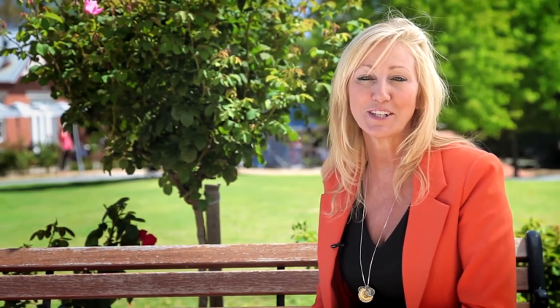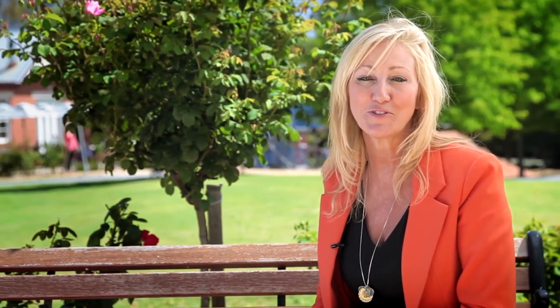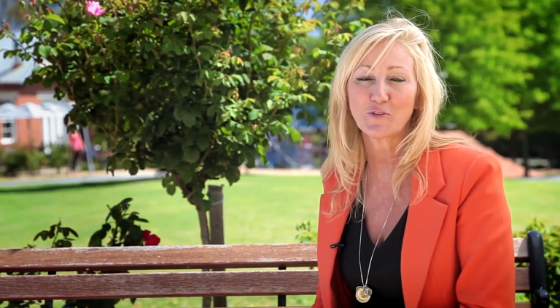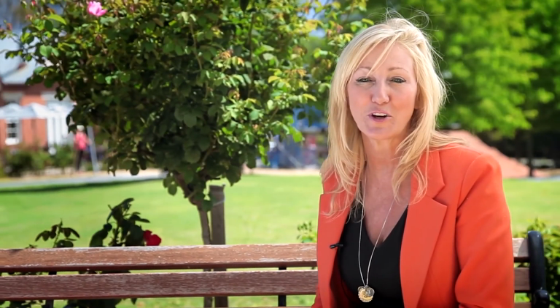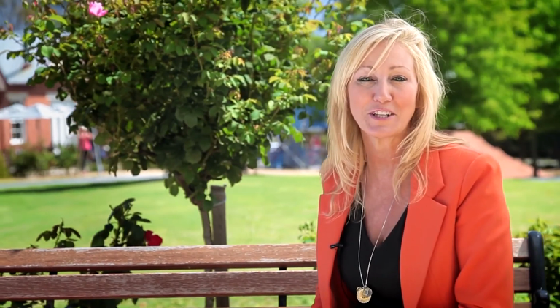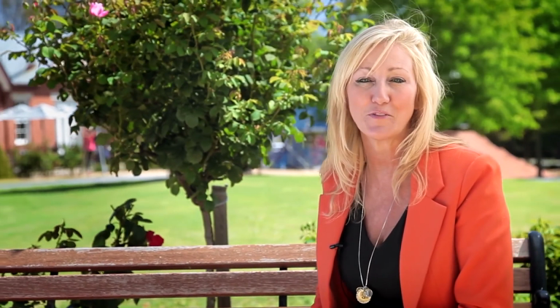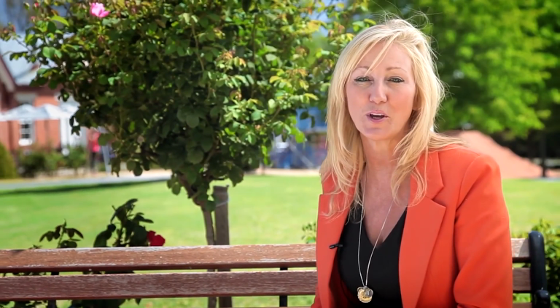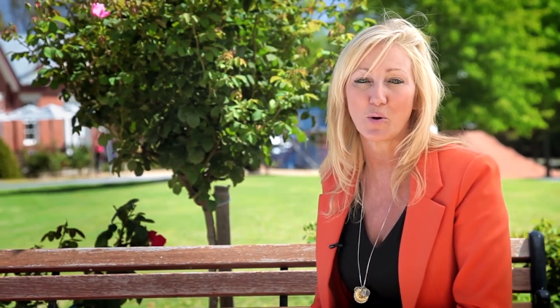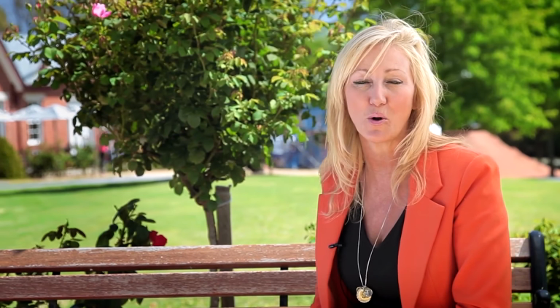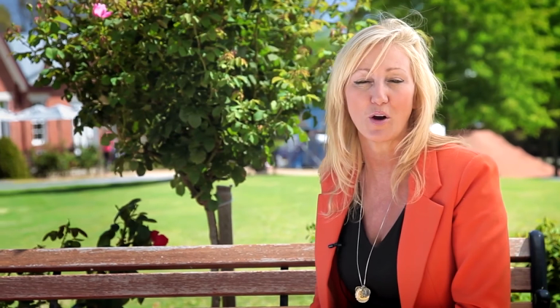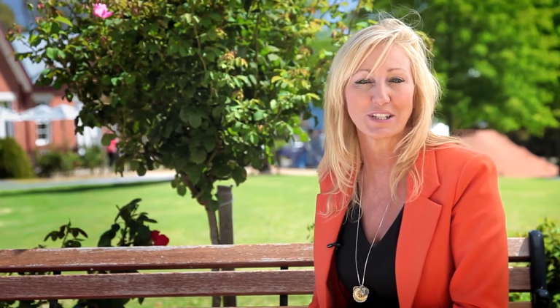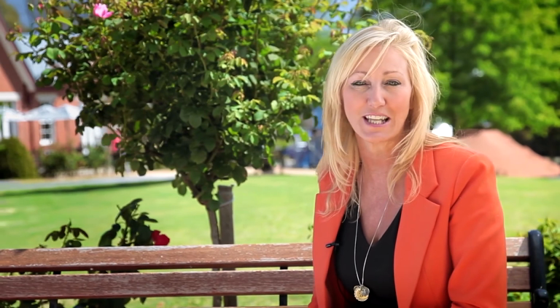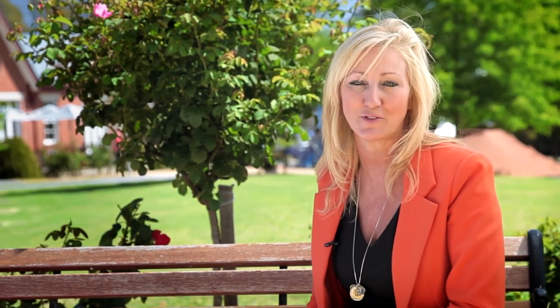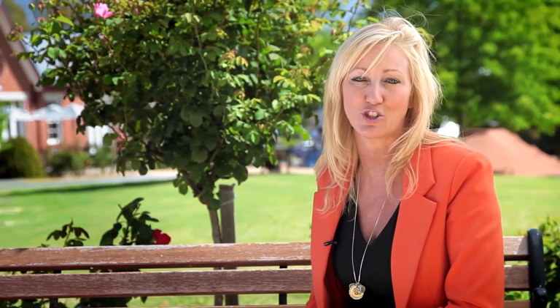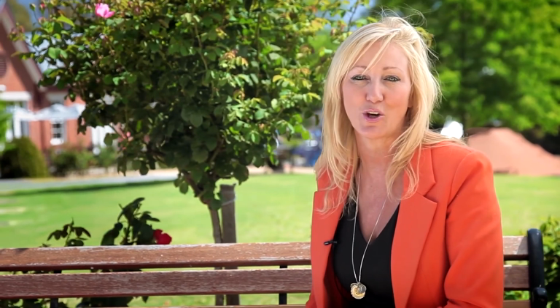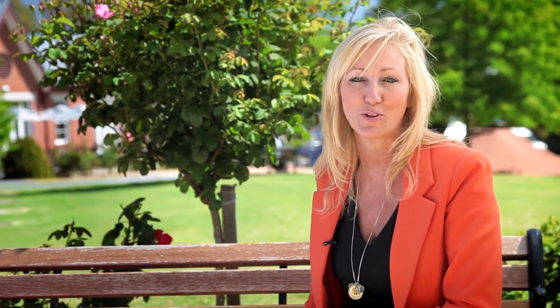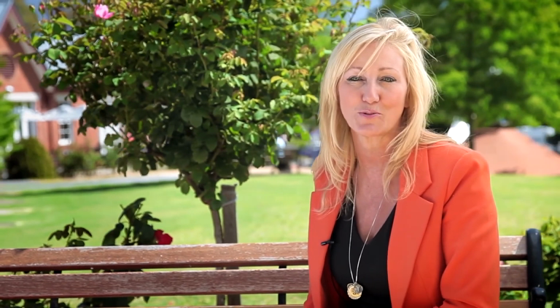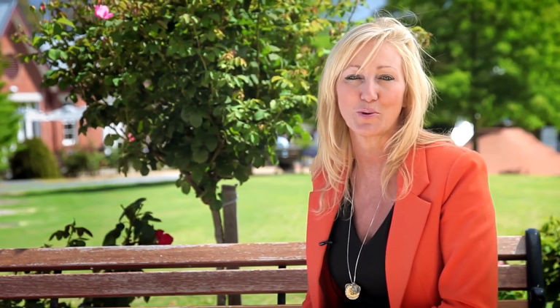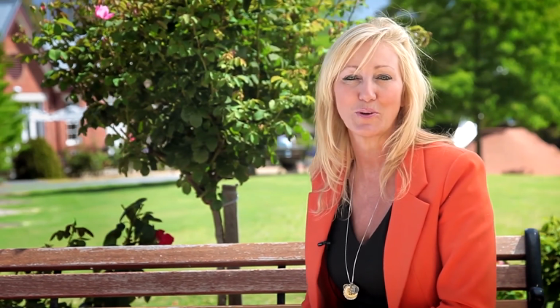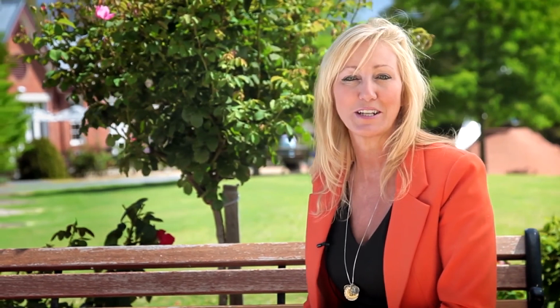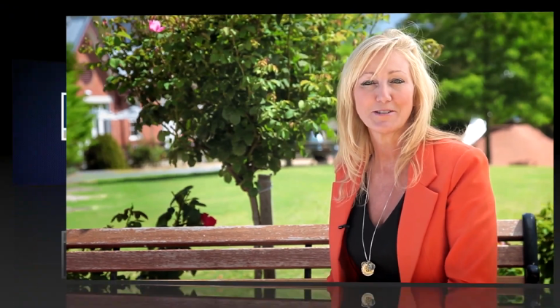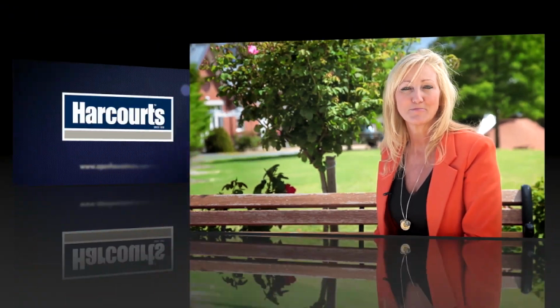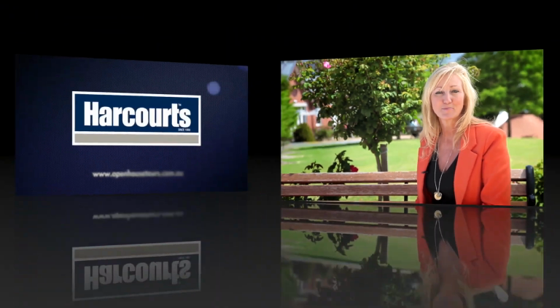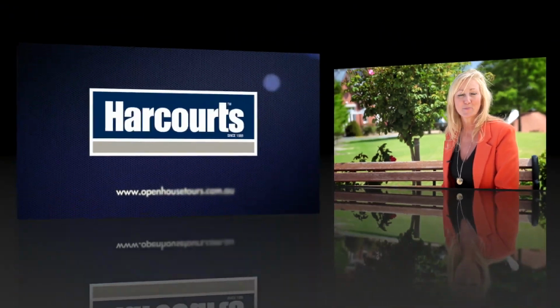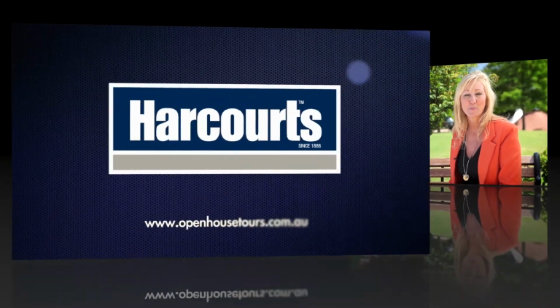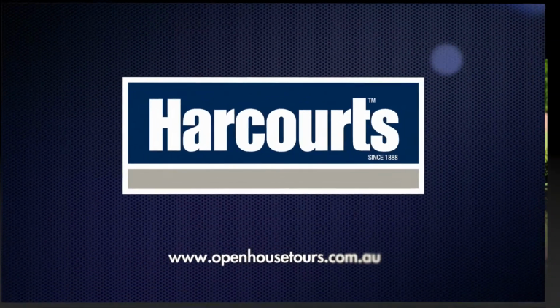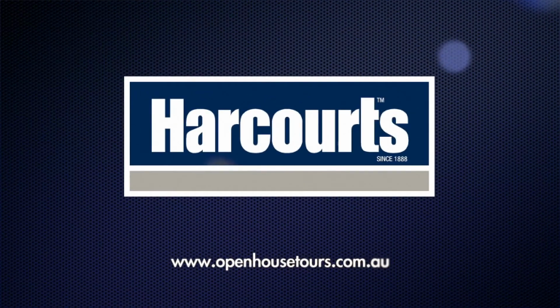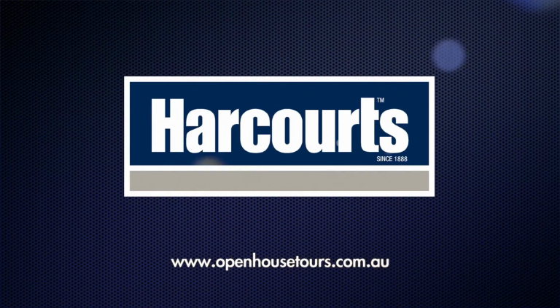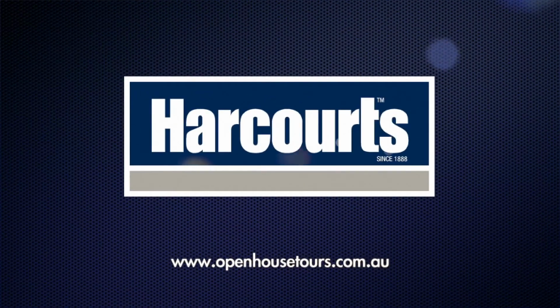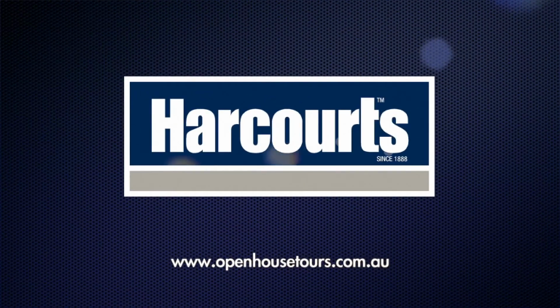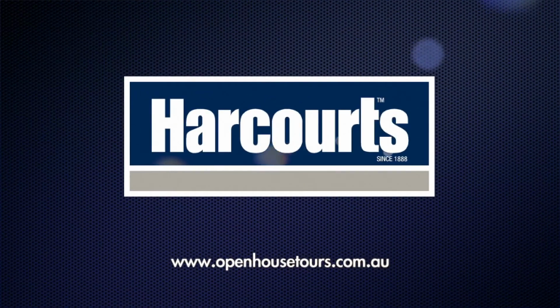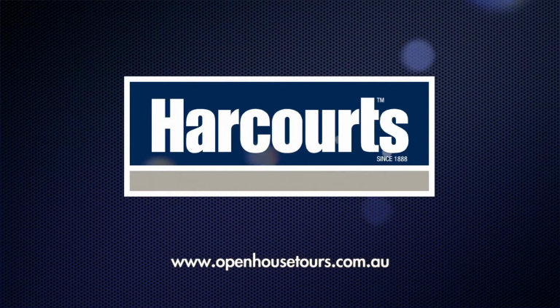Please feel free to give me a call. I would love to show you through. Thank you.